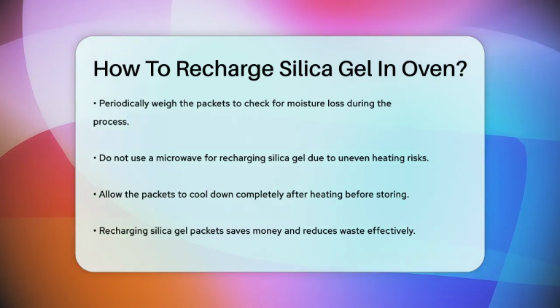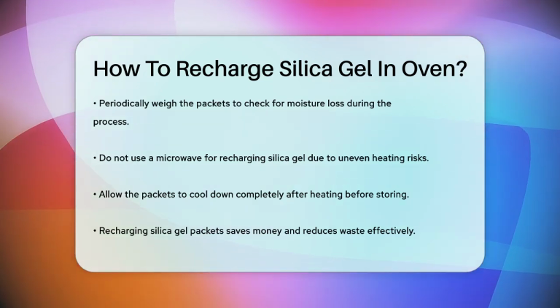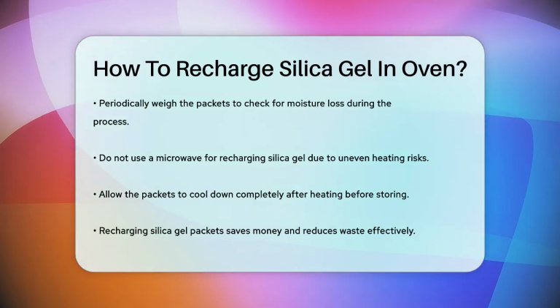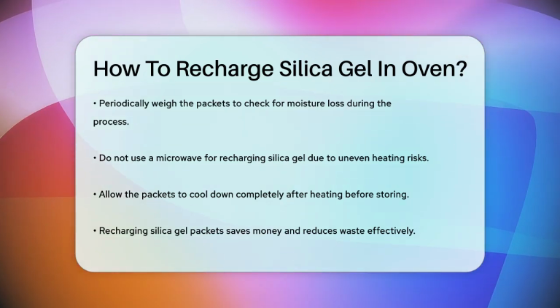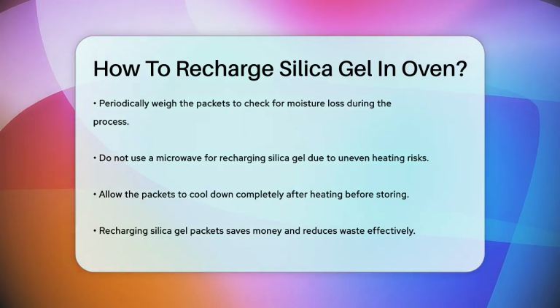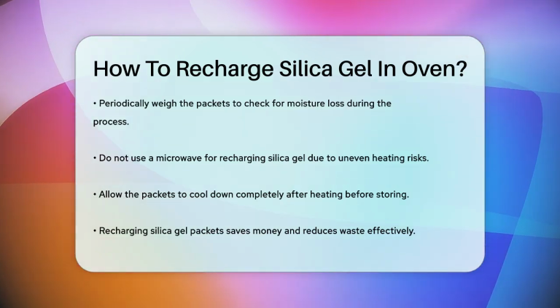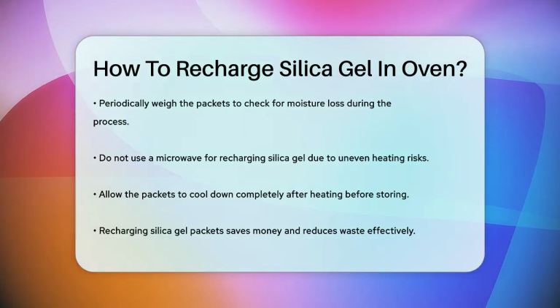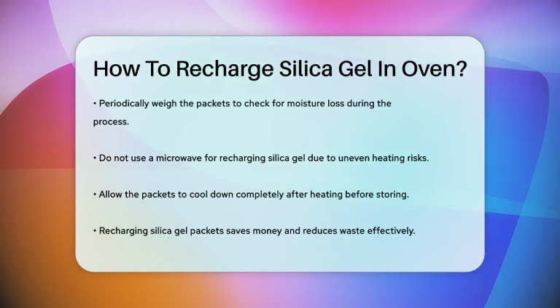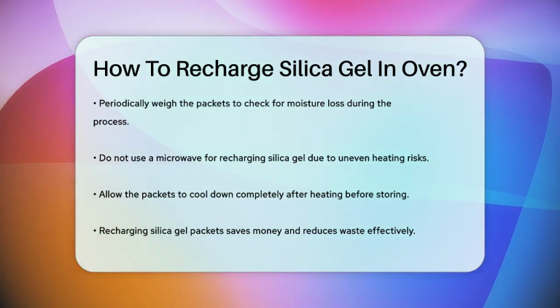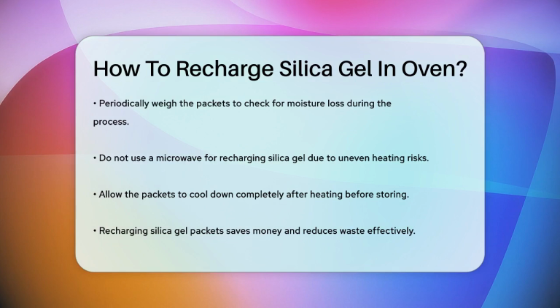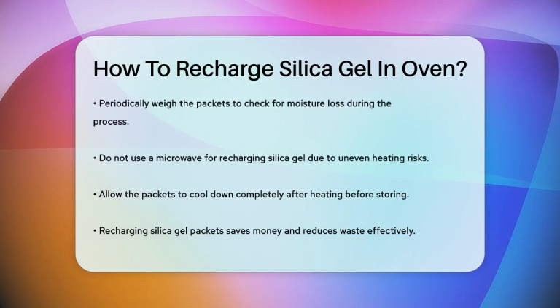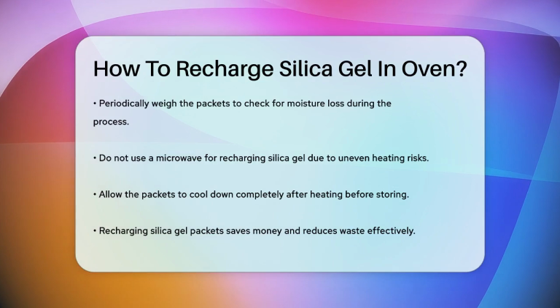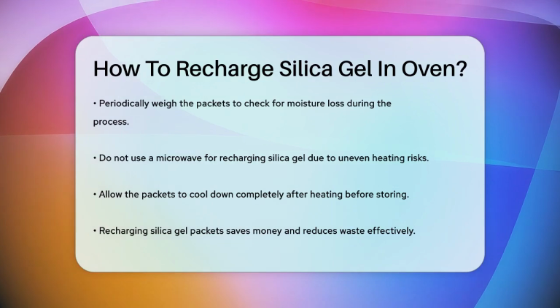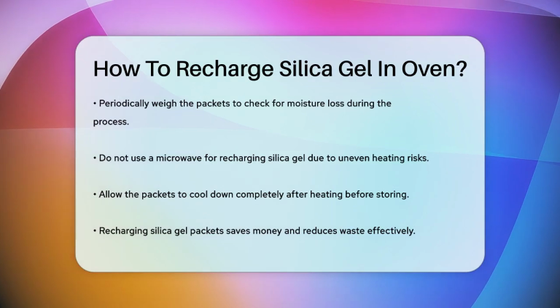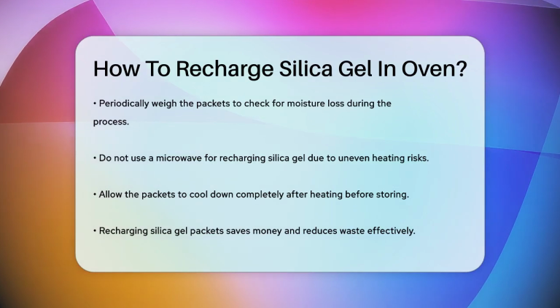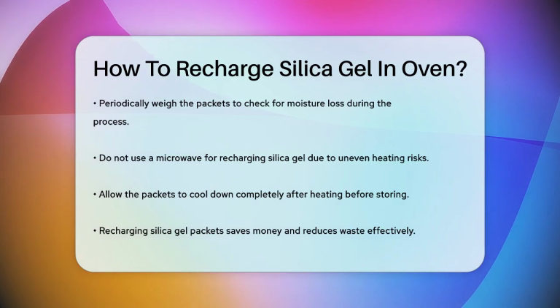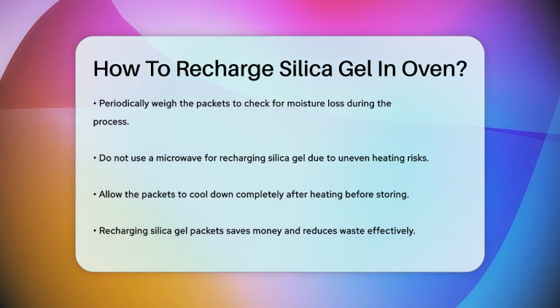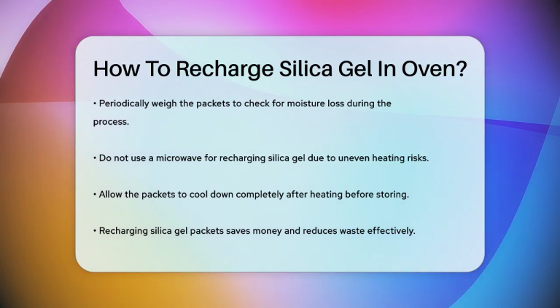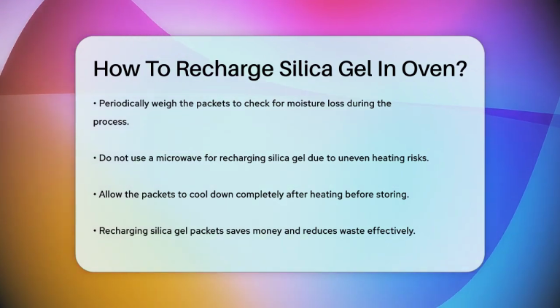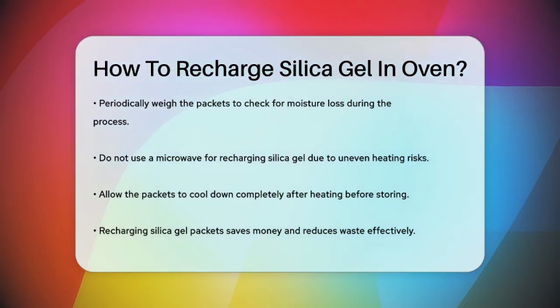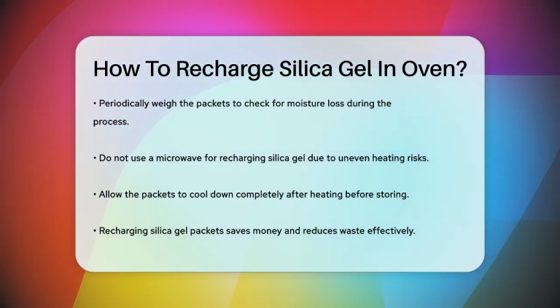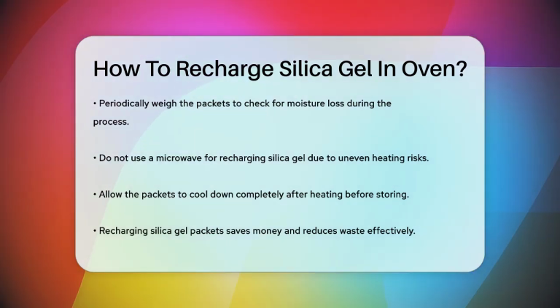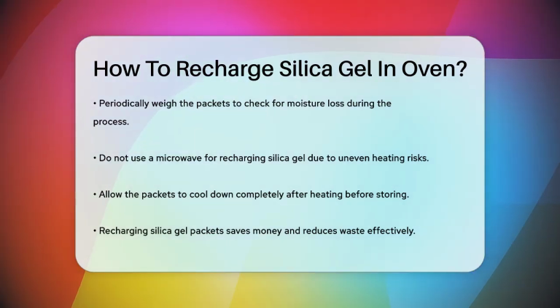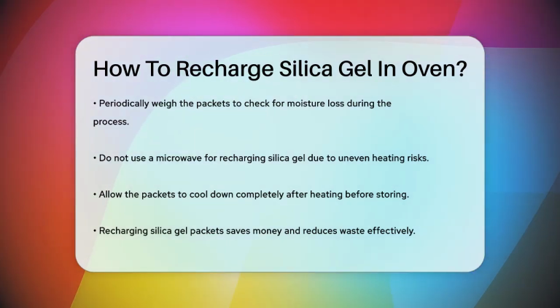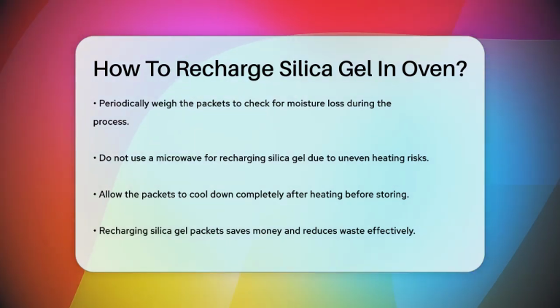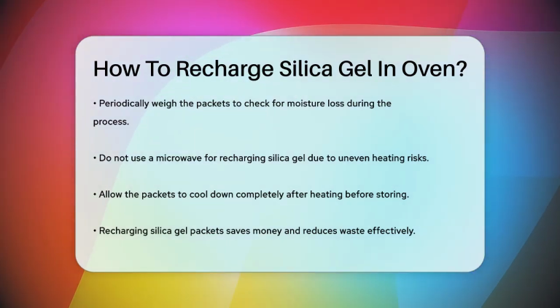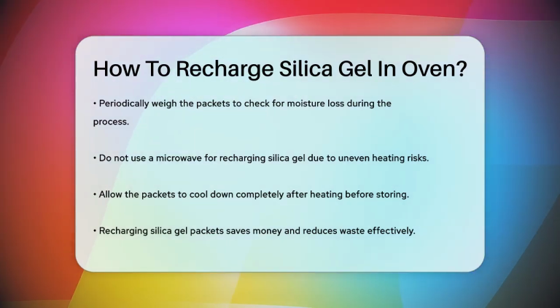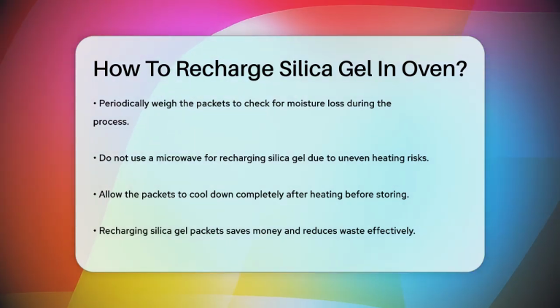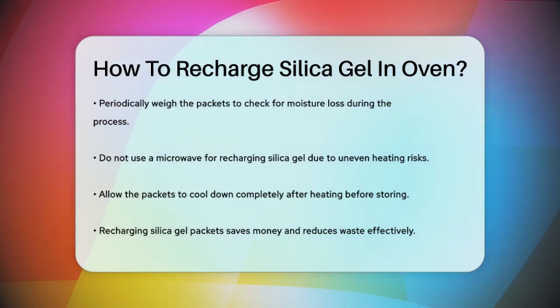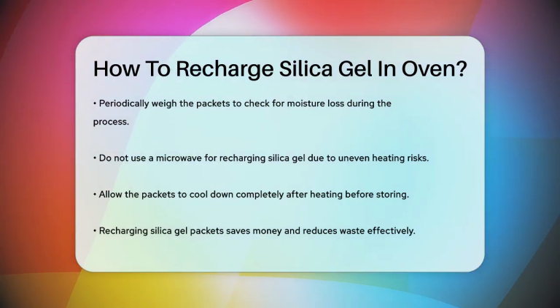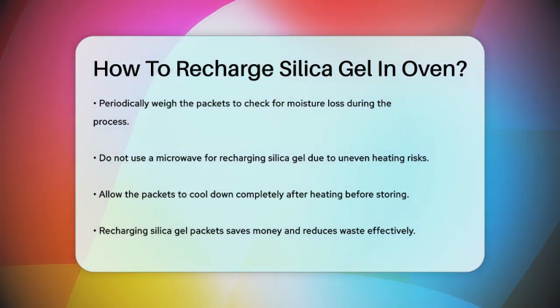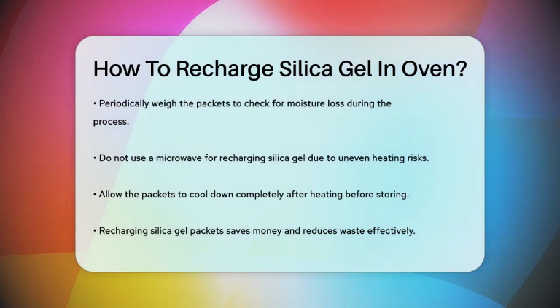So next time you're about to throw away those silica gel packets, remember you can give them a new life with just a little heat.